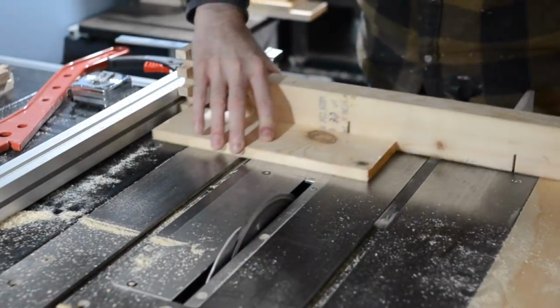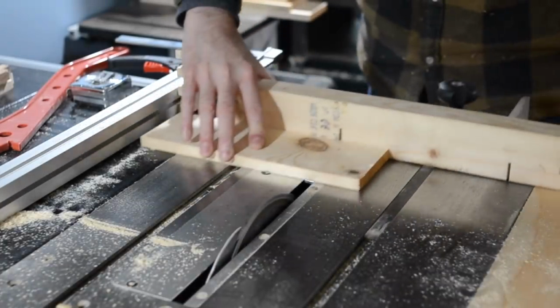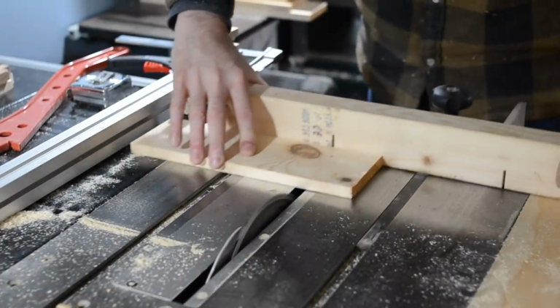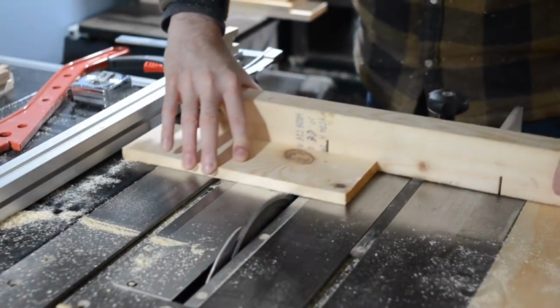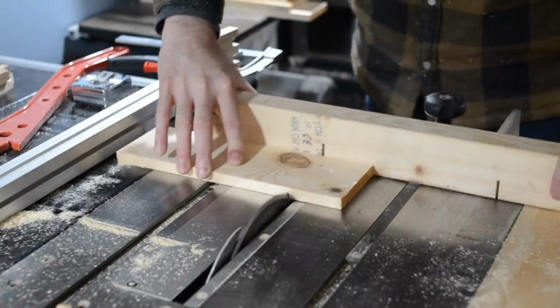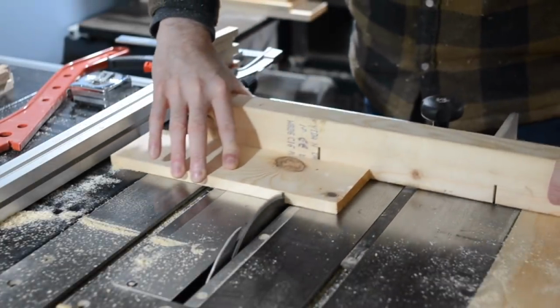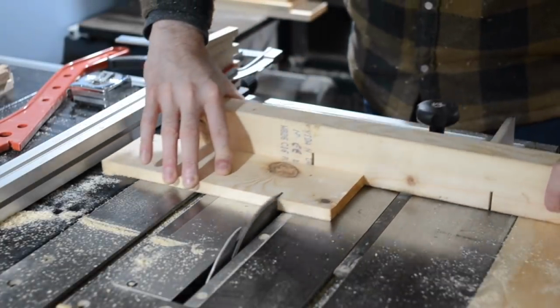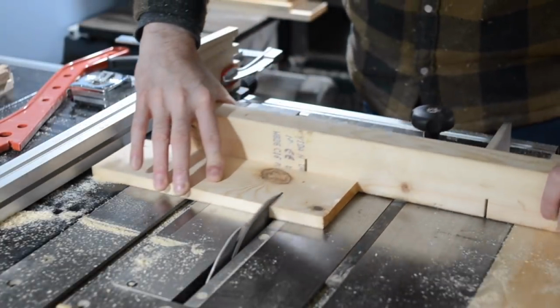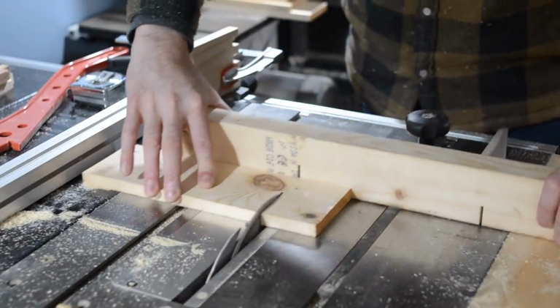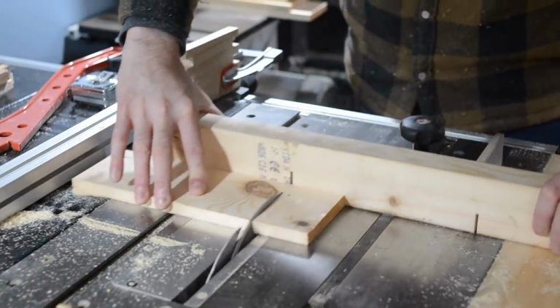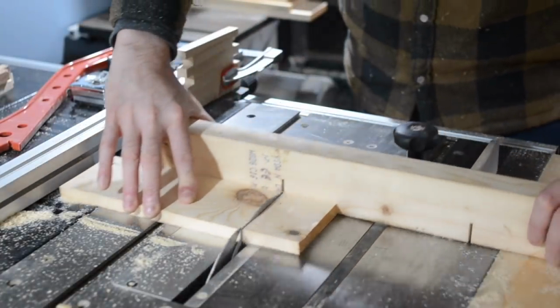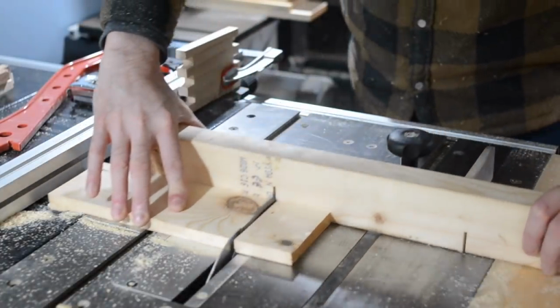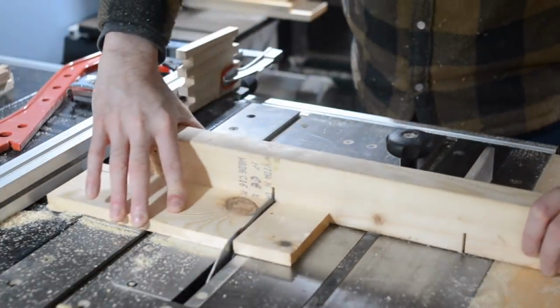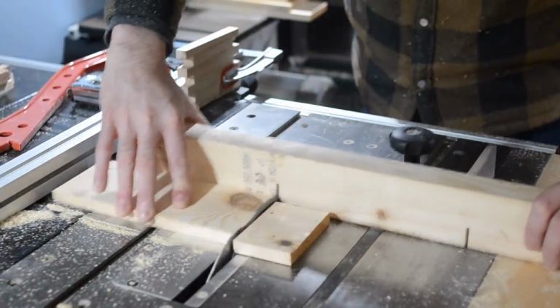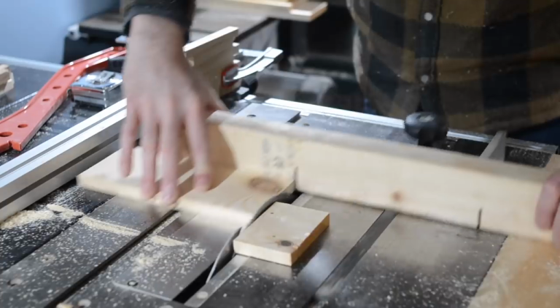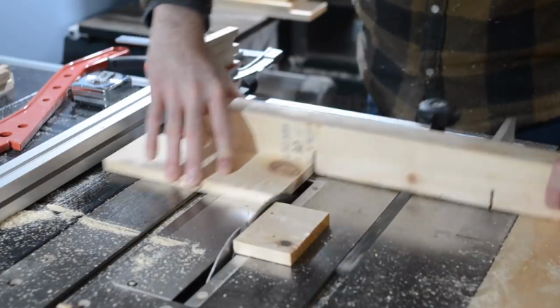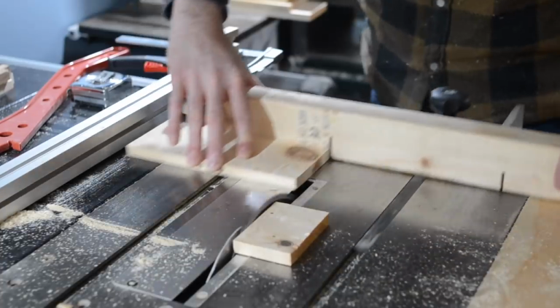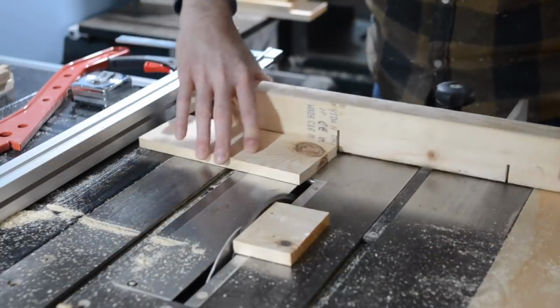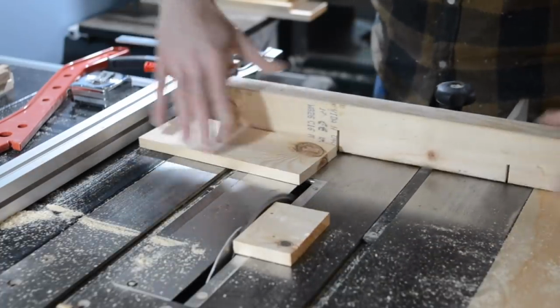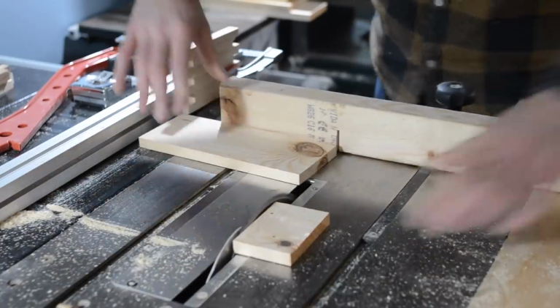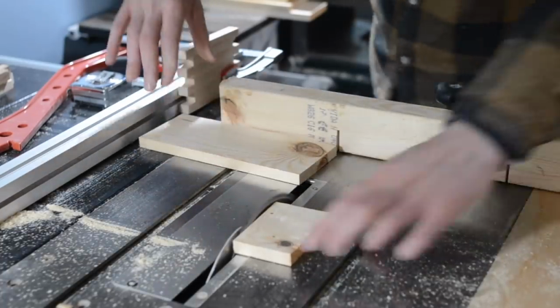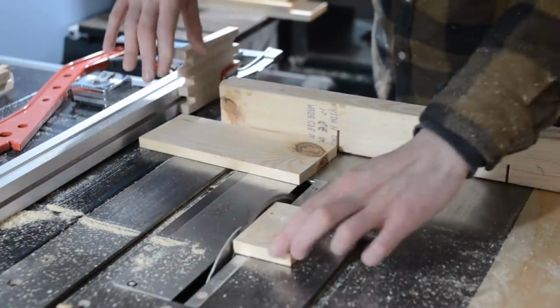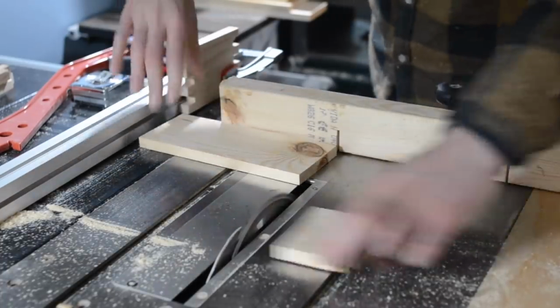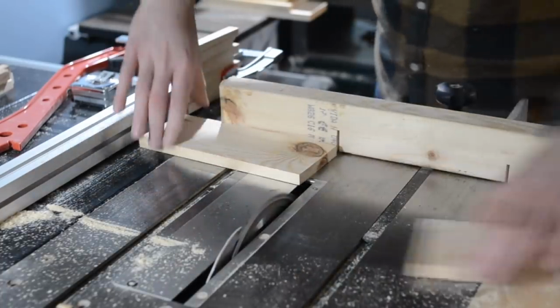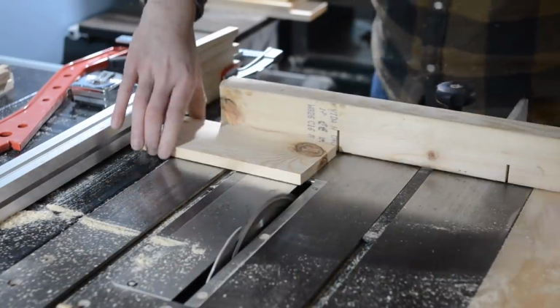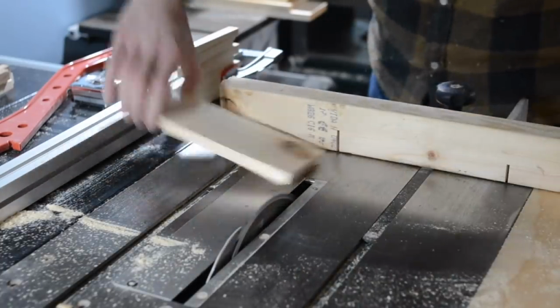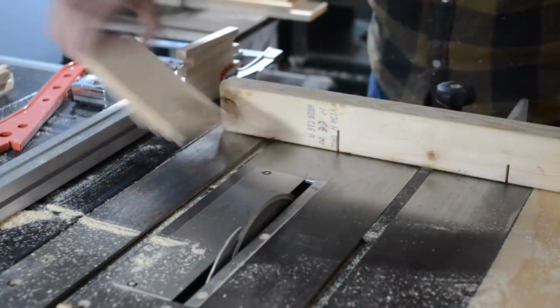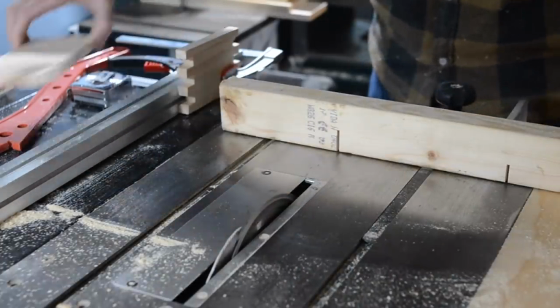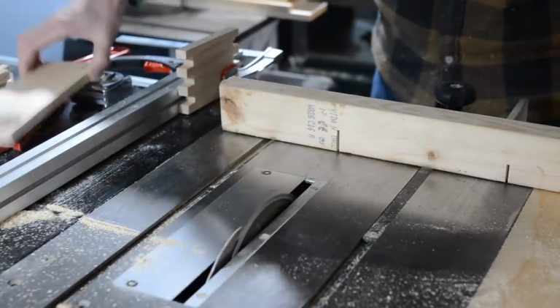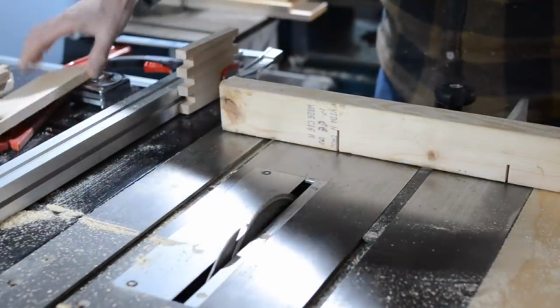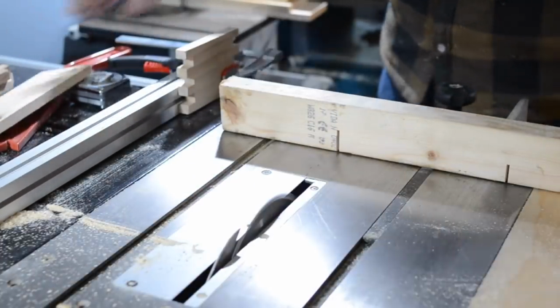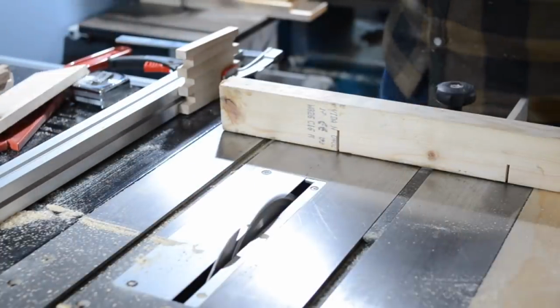So we're setting up stops on the table saw so I can cross cut all these pieces down to the correct length.